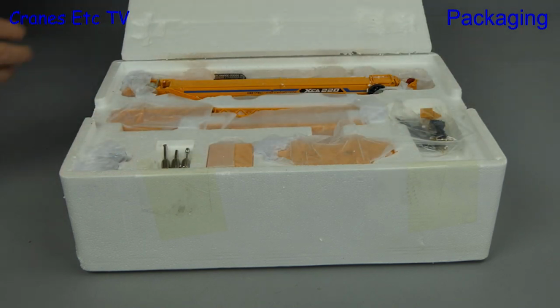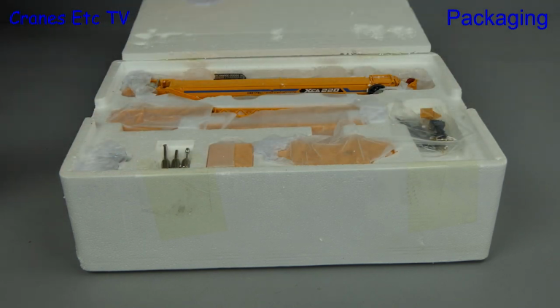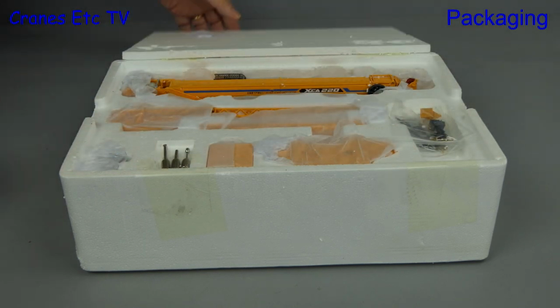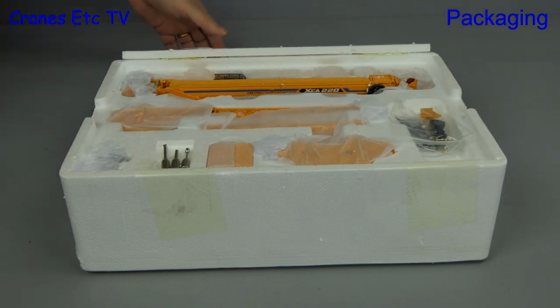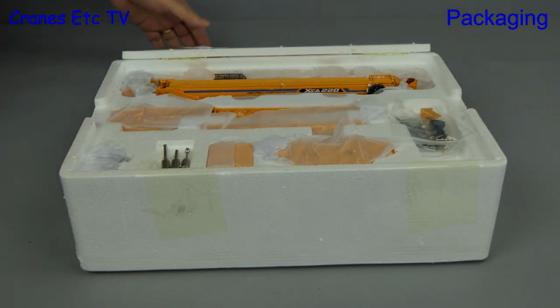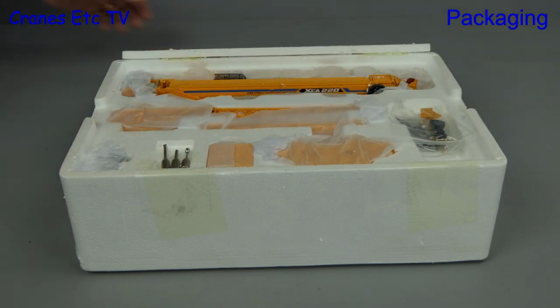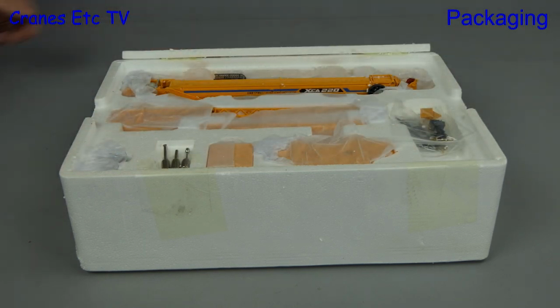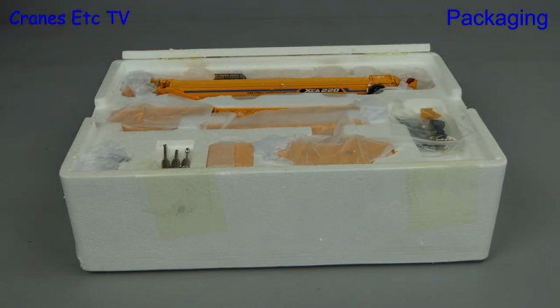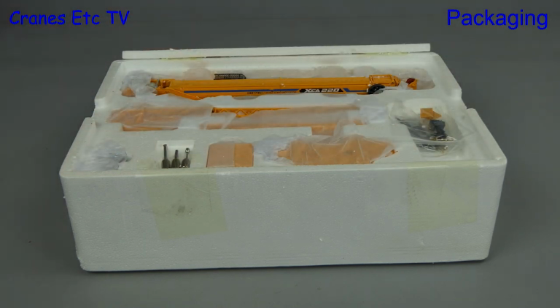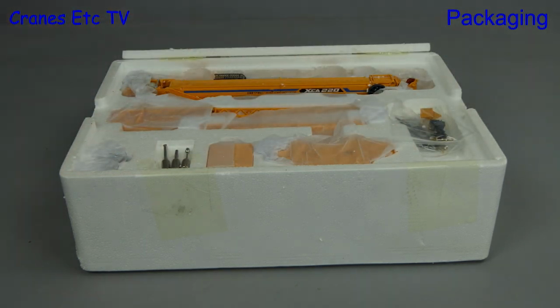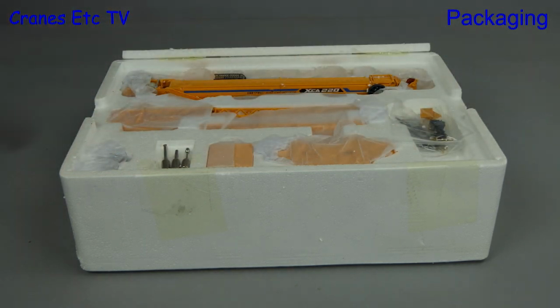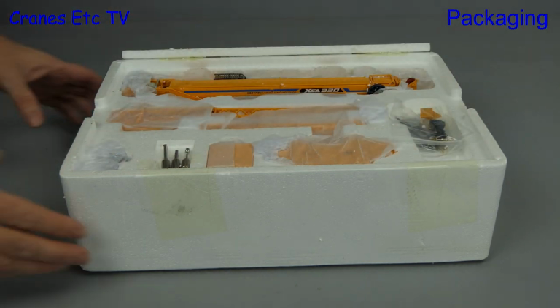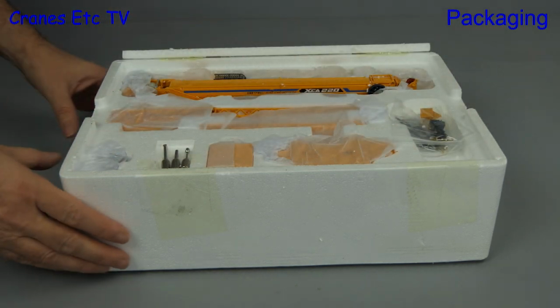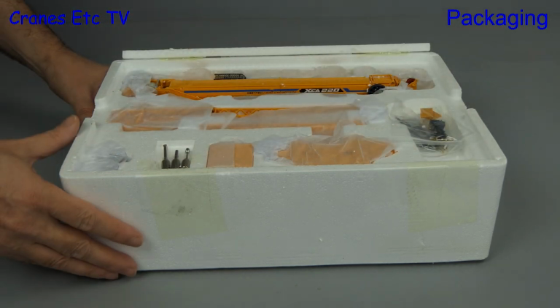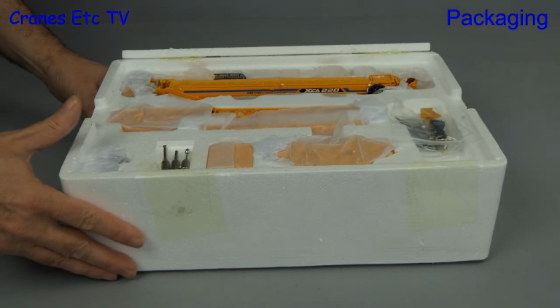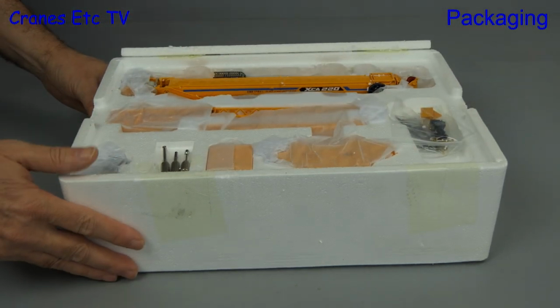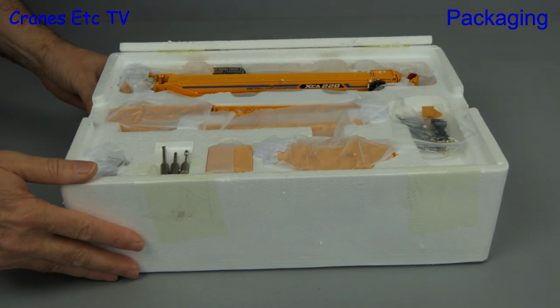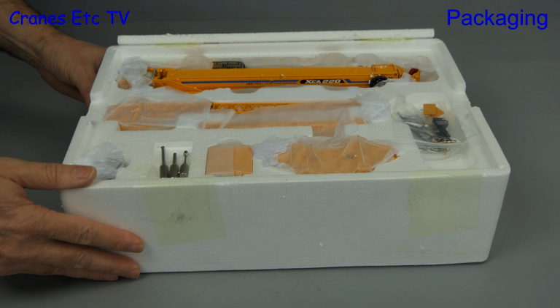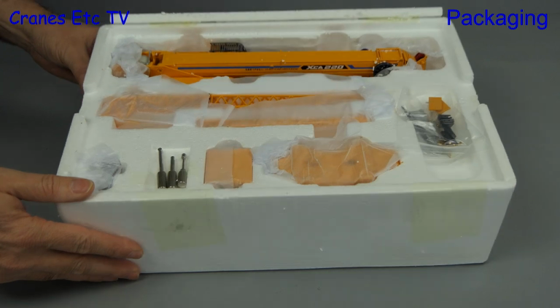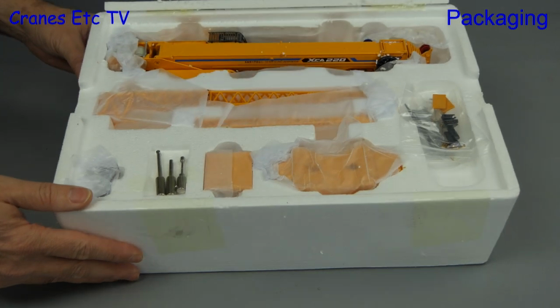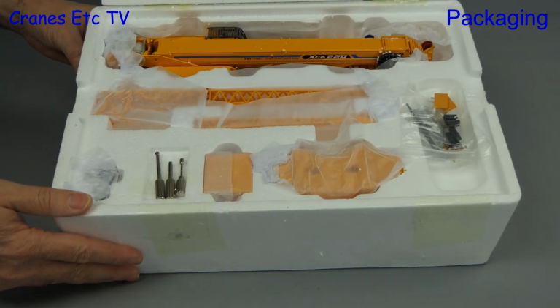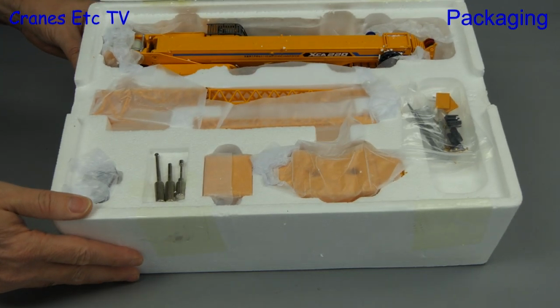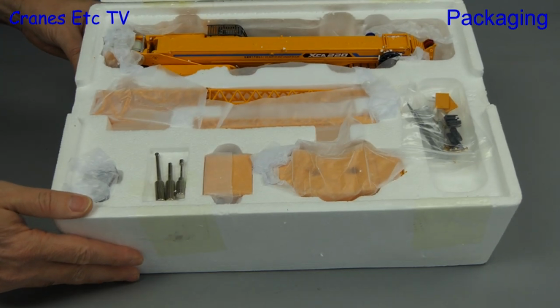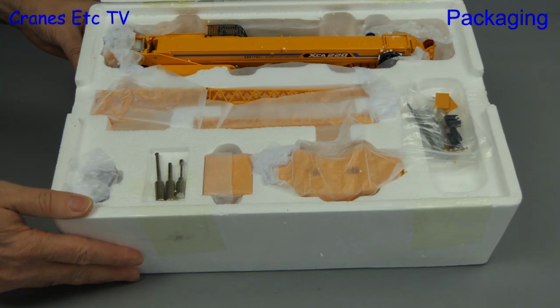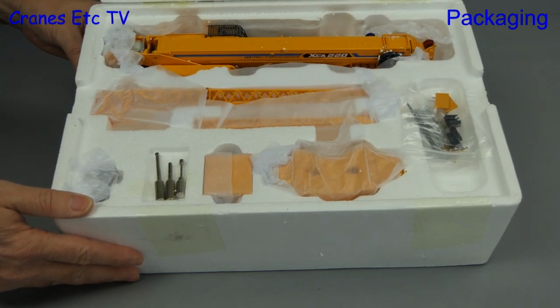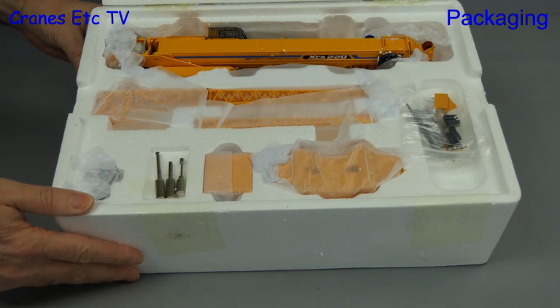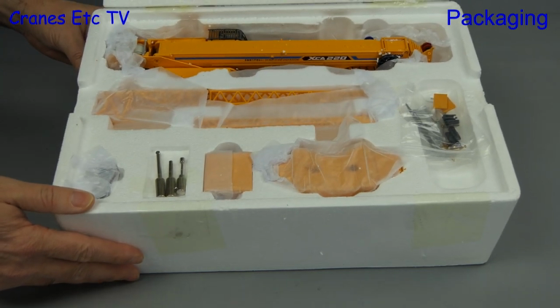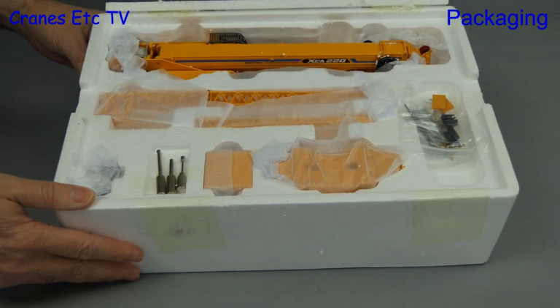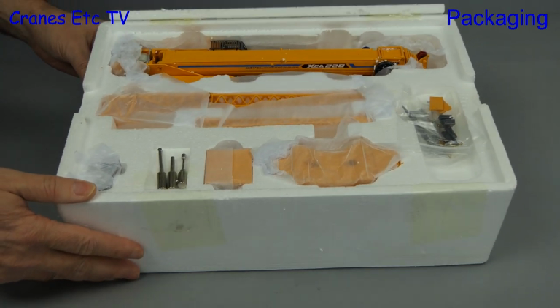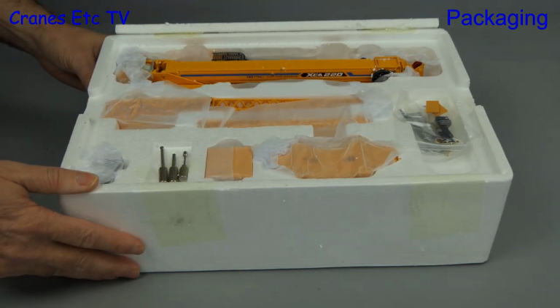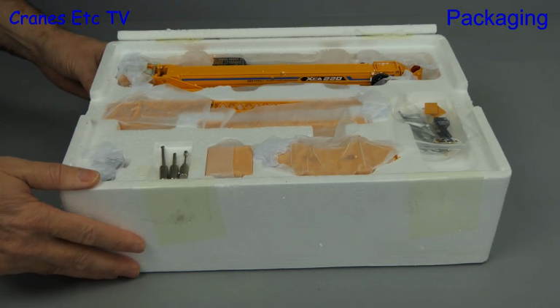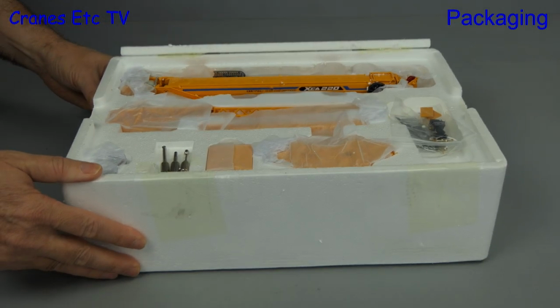Cutting the tape and lifting the lid, we can see that the parts are wrapped in soft paper, but no instructions are supplied with this model.